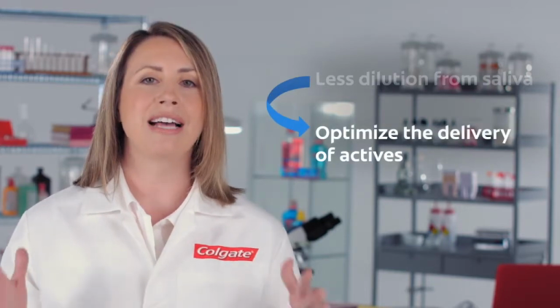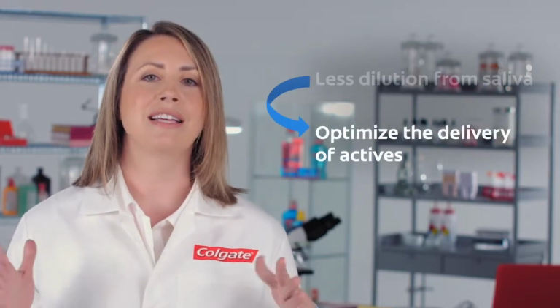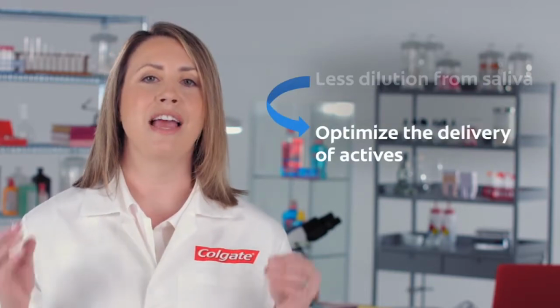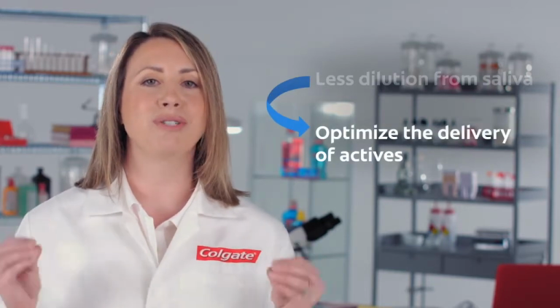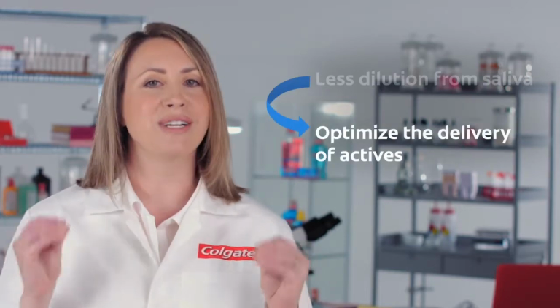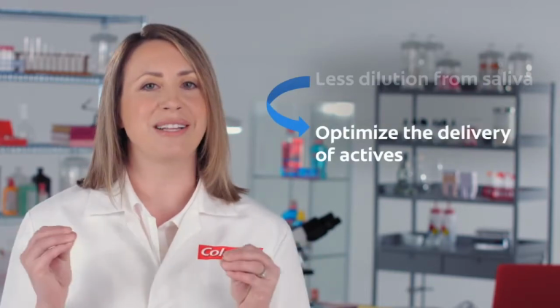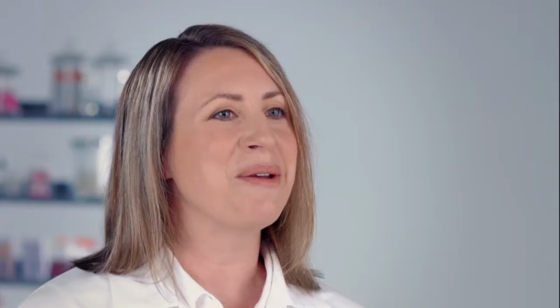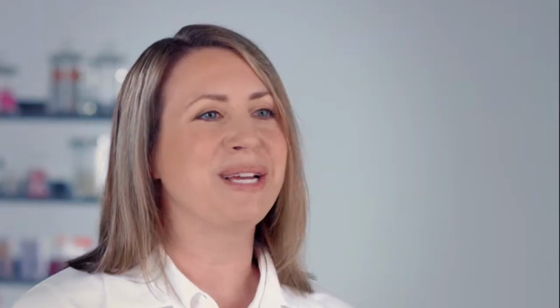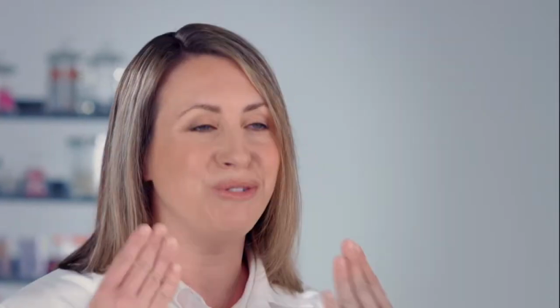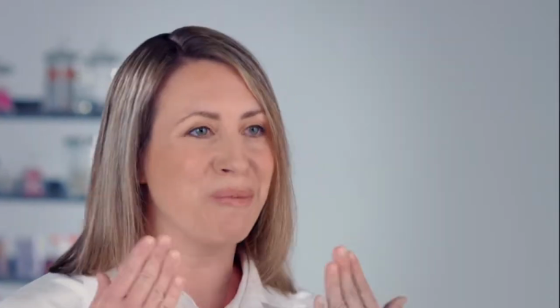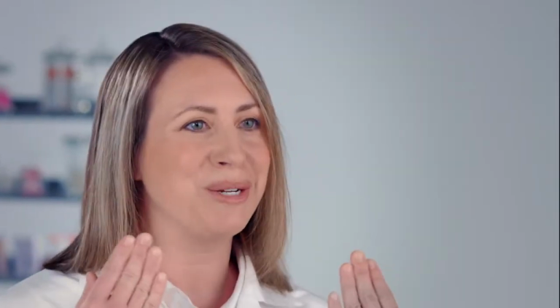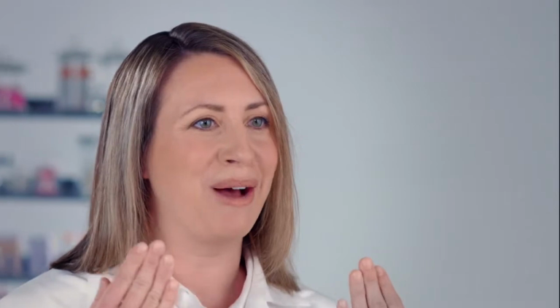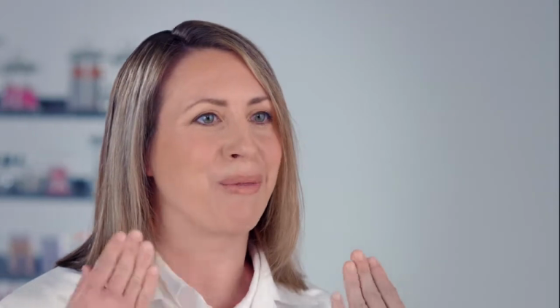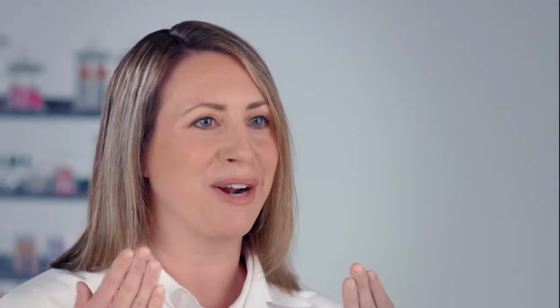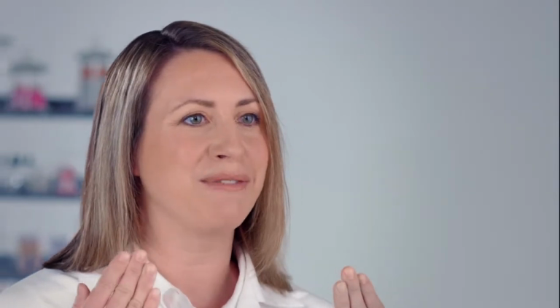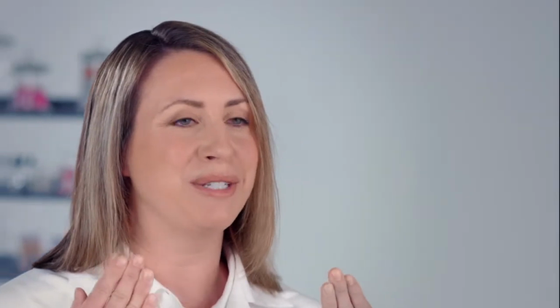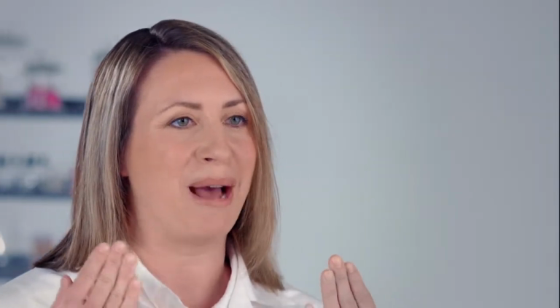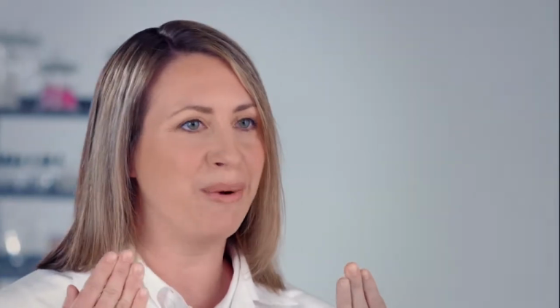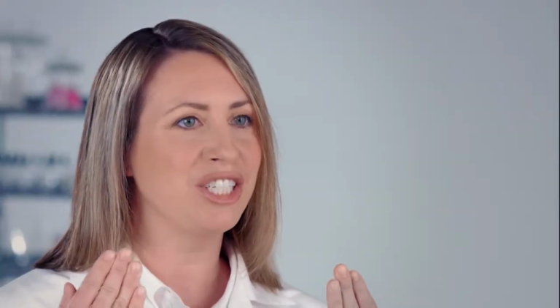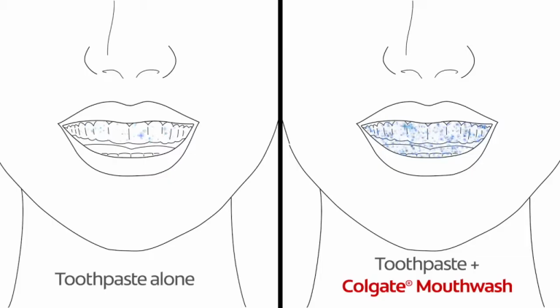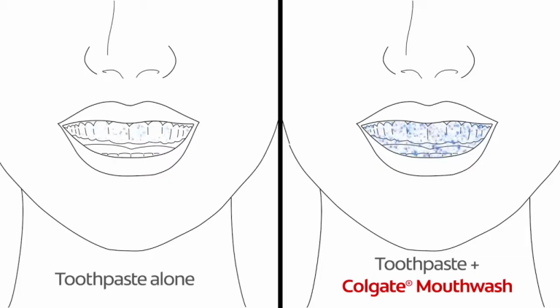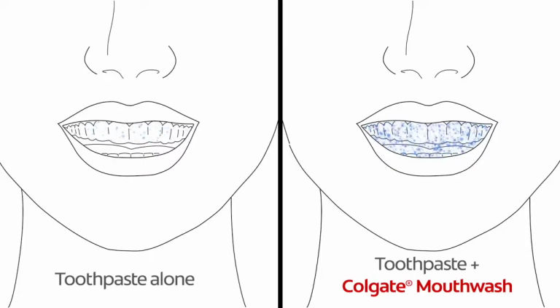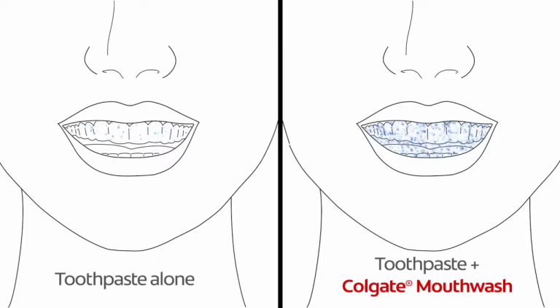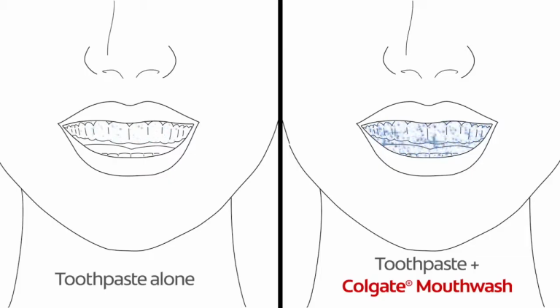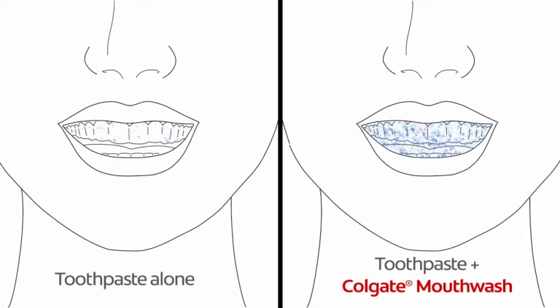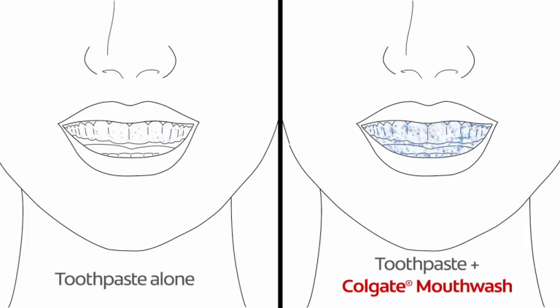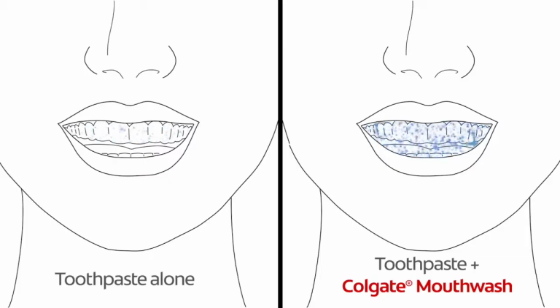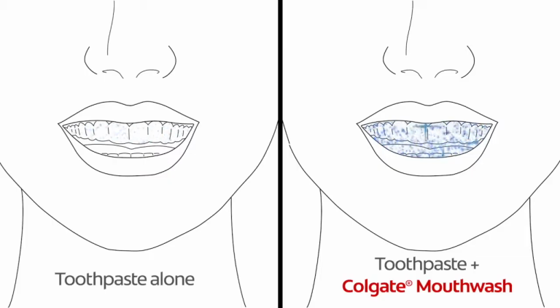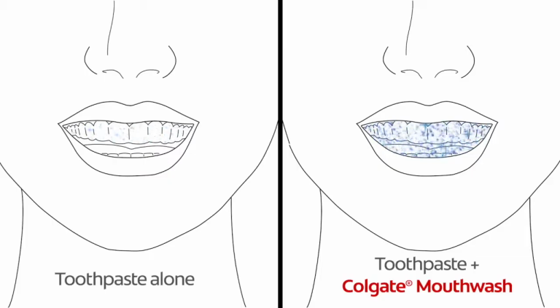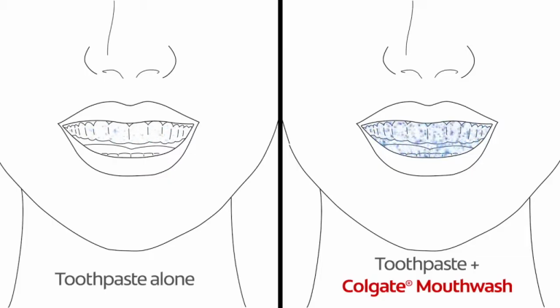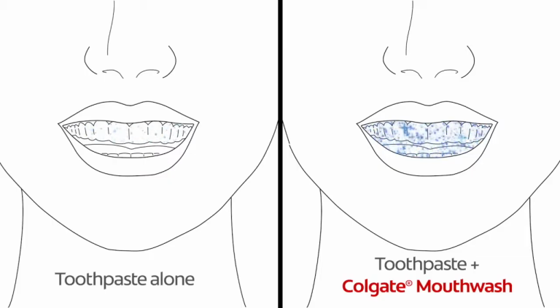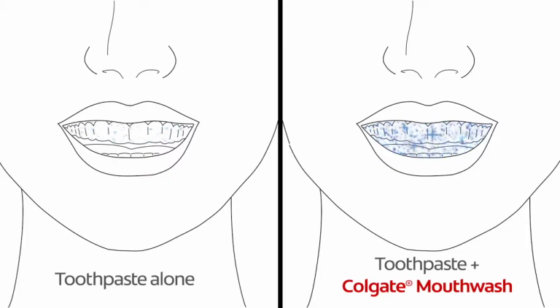Lastly, and most critically, because you don't rinse your mouth with water after using a mouthwash, key ingredients are left behind to keep working long after use.